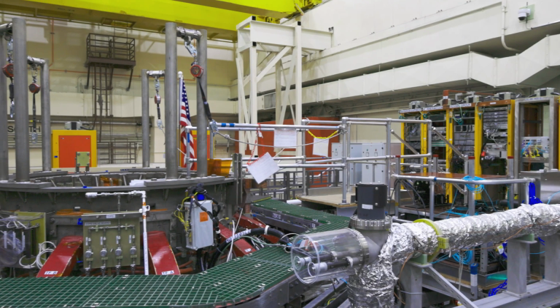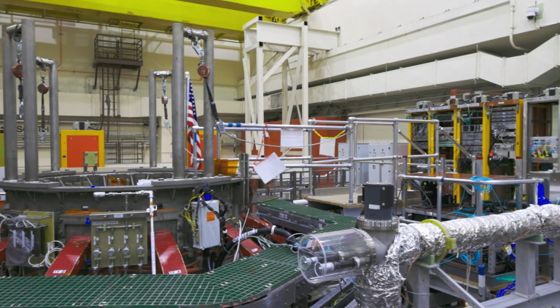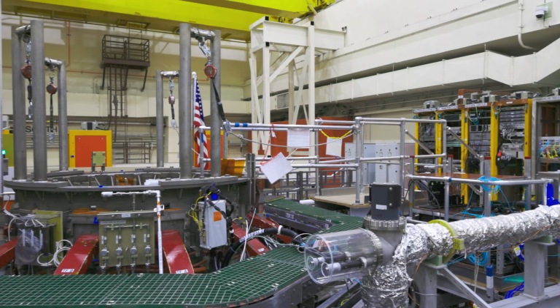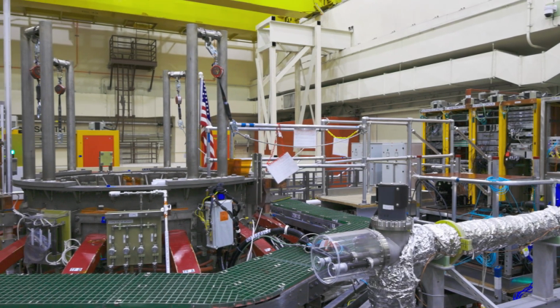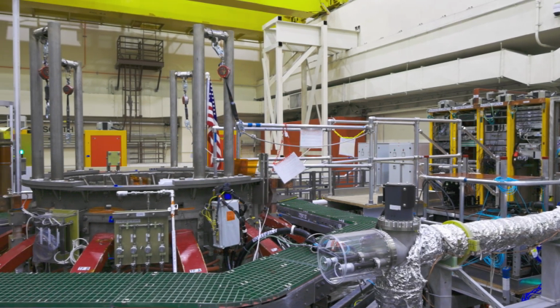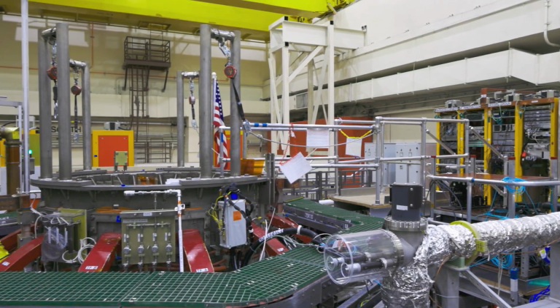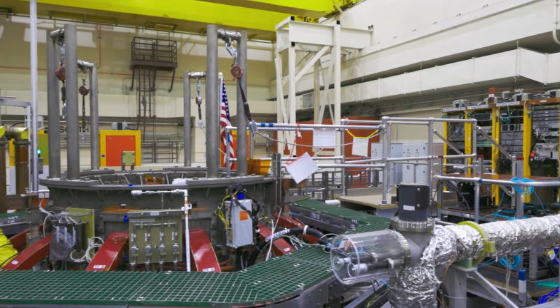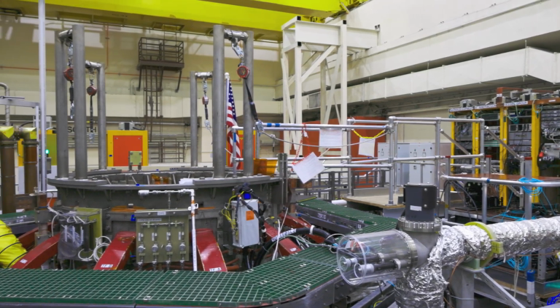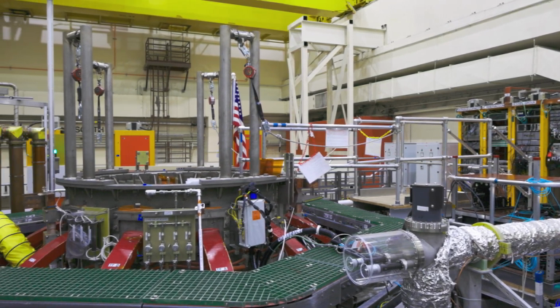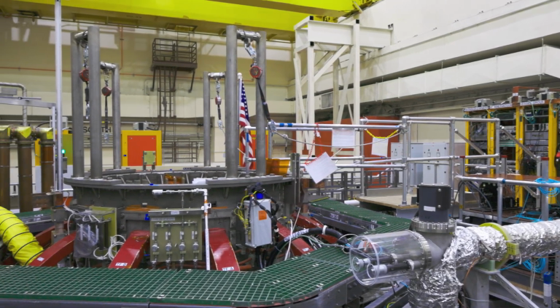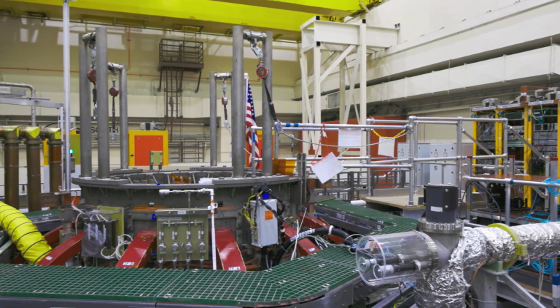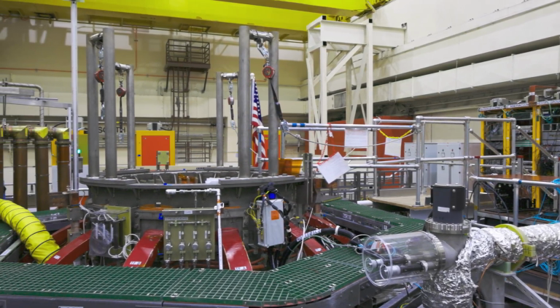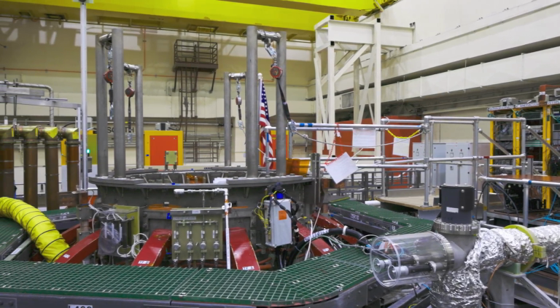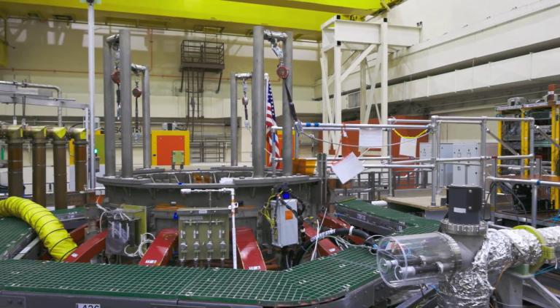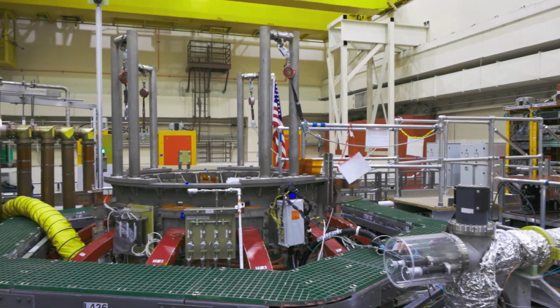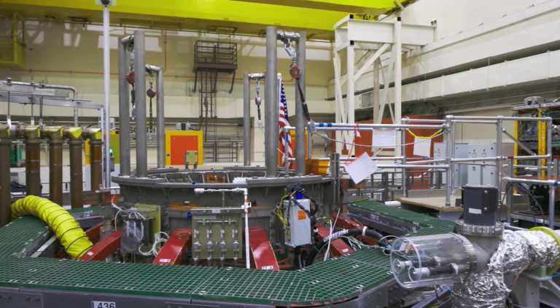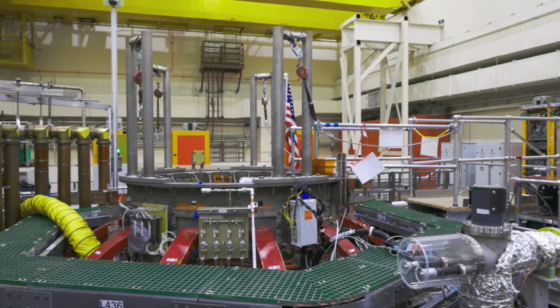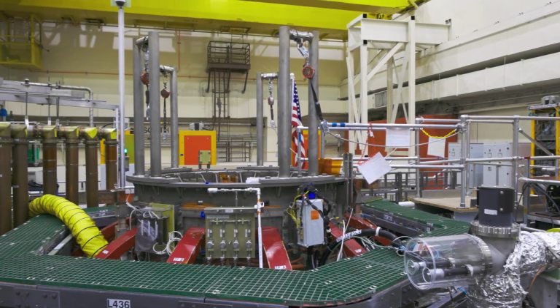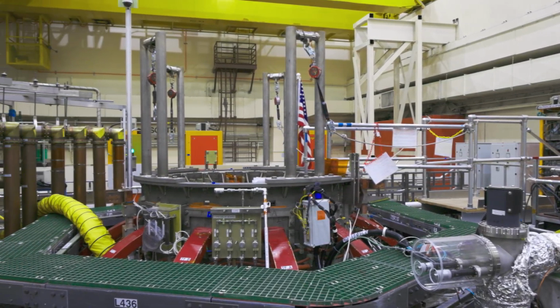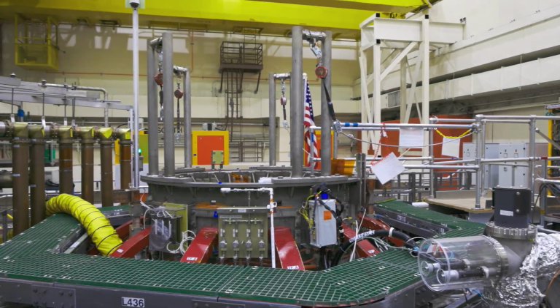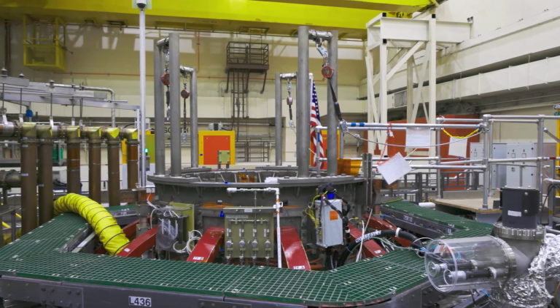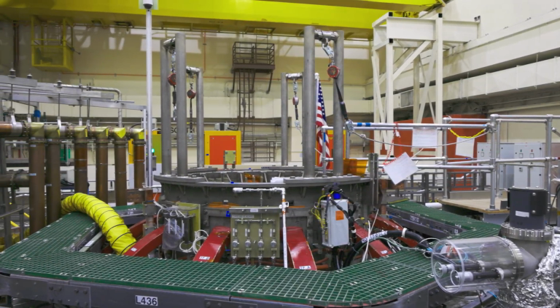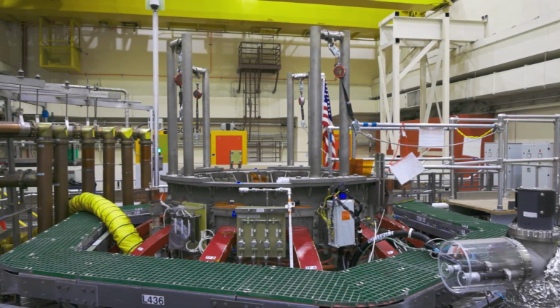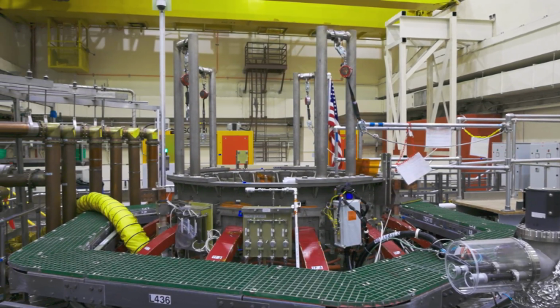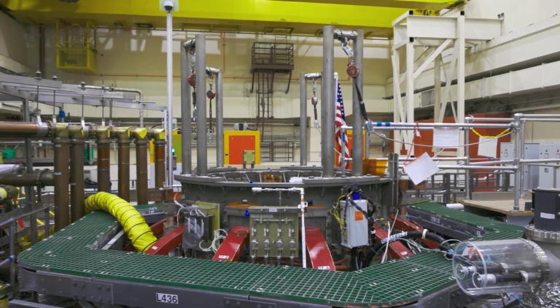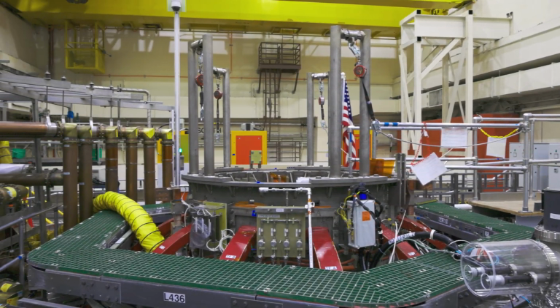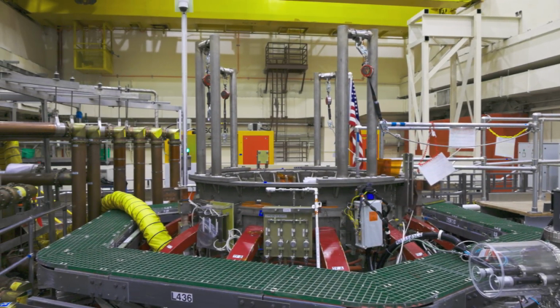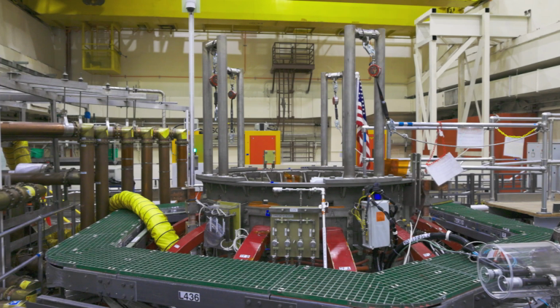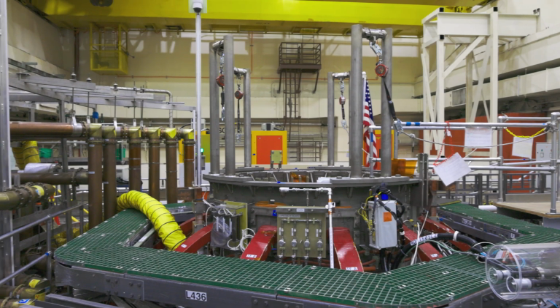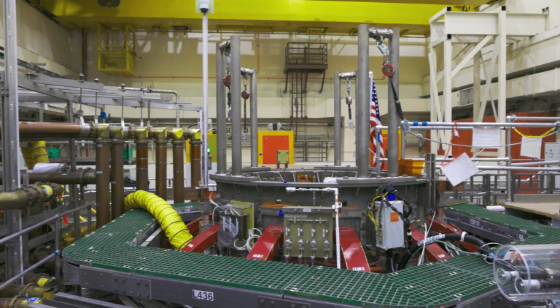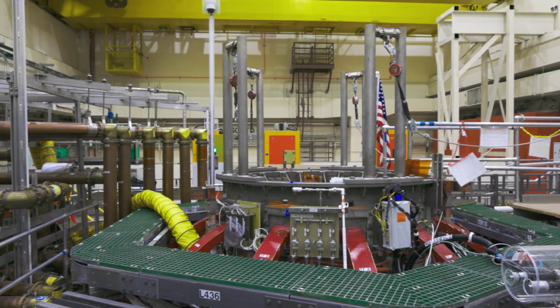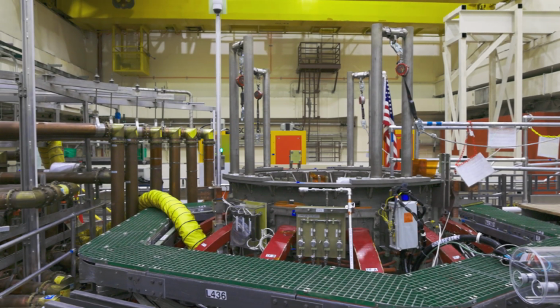Here we are at the highest elevation within the NSTX-U test cell, and that's the NSTX-U device.